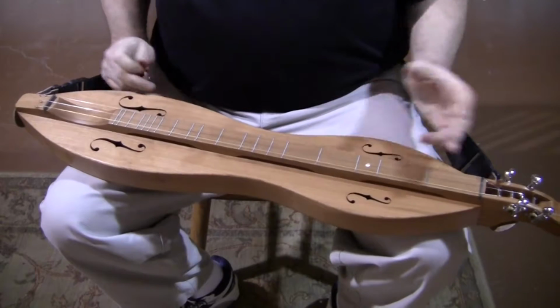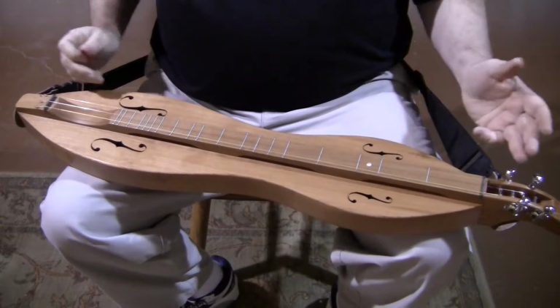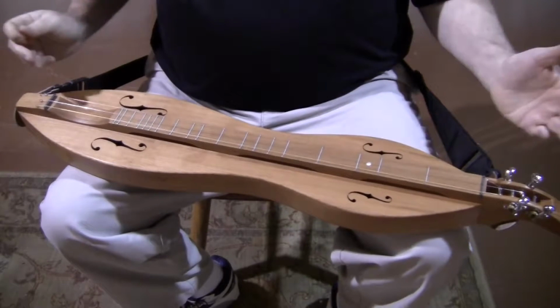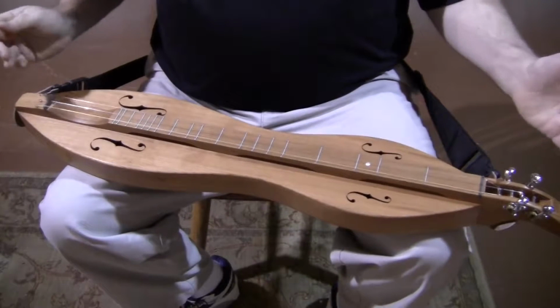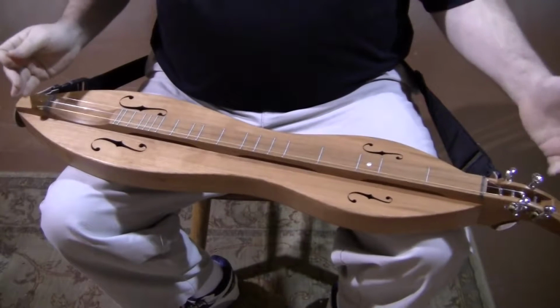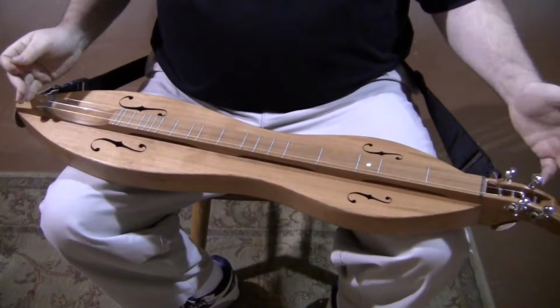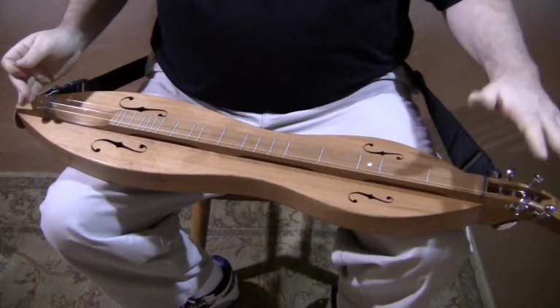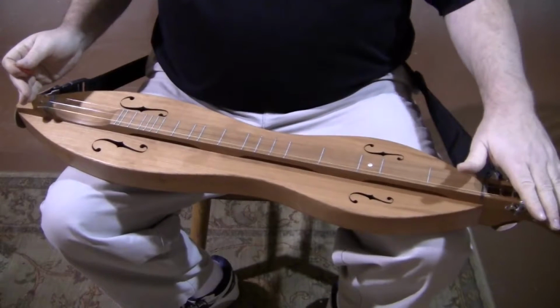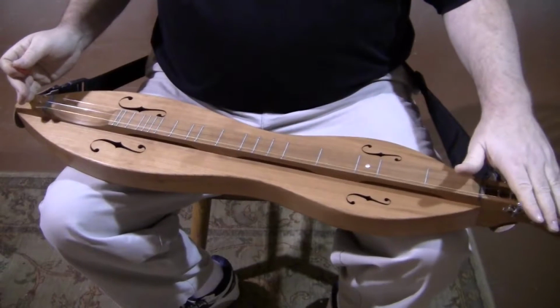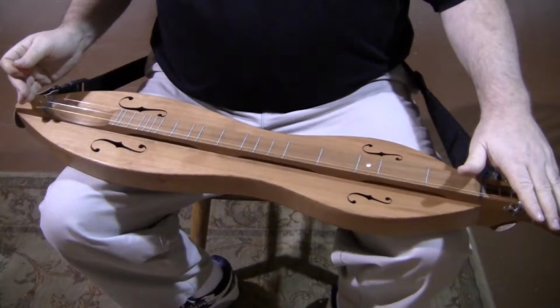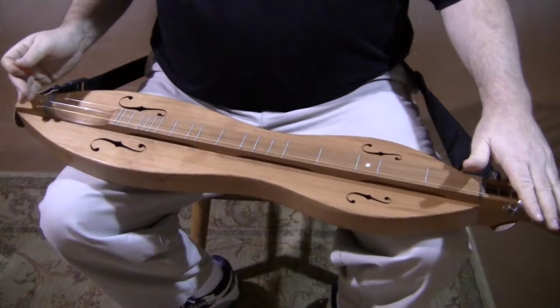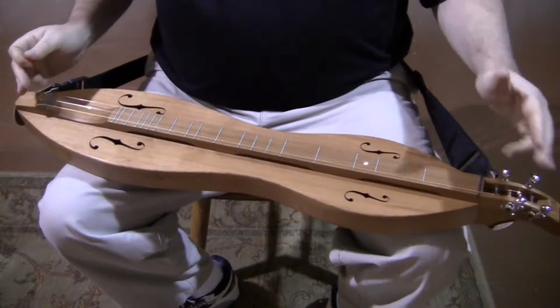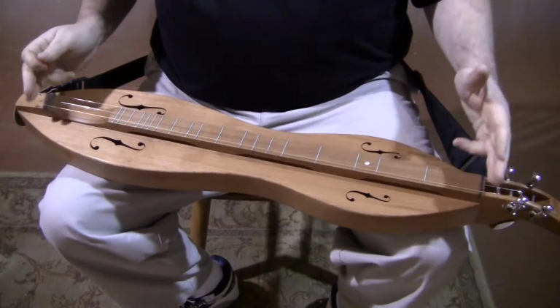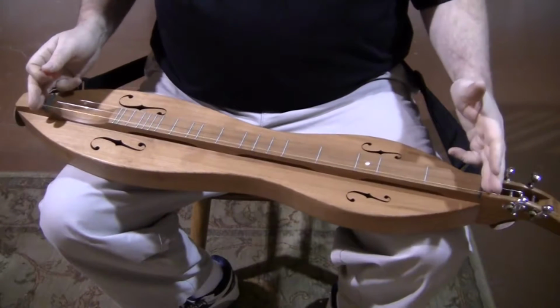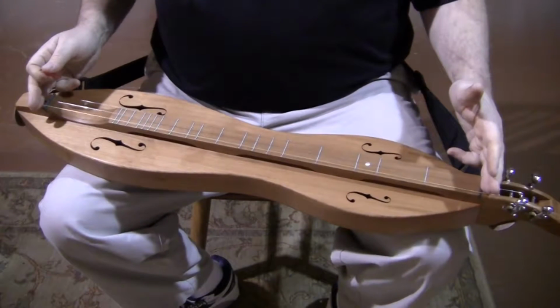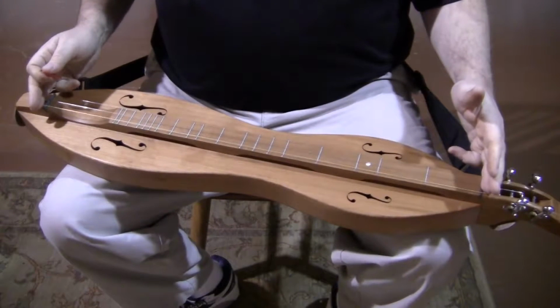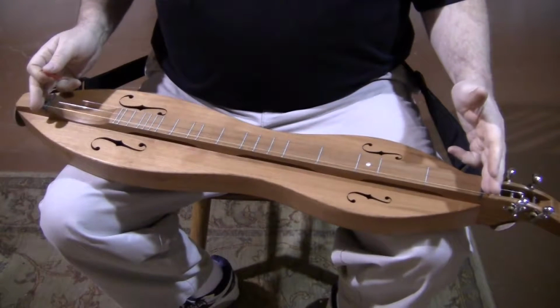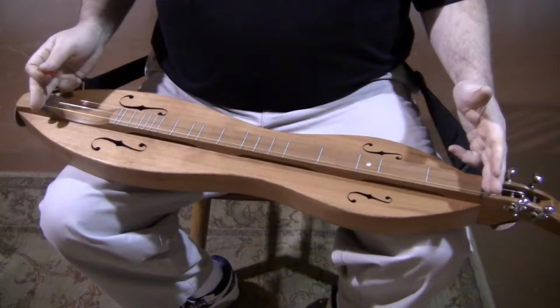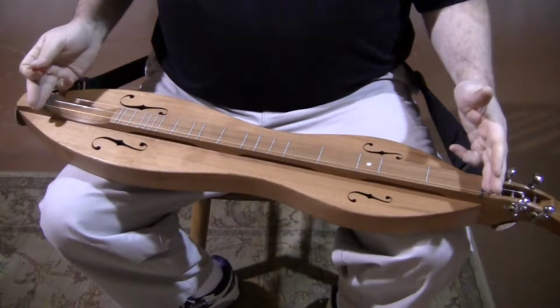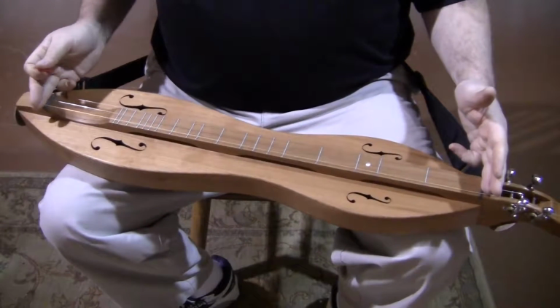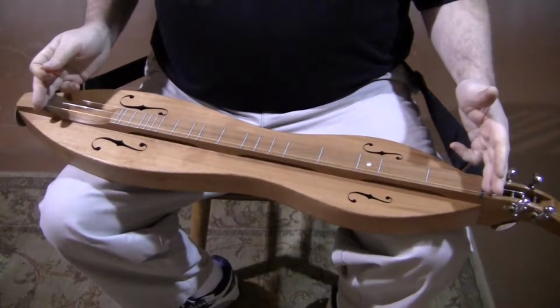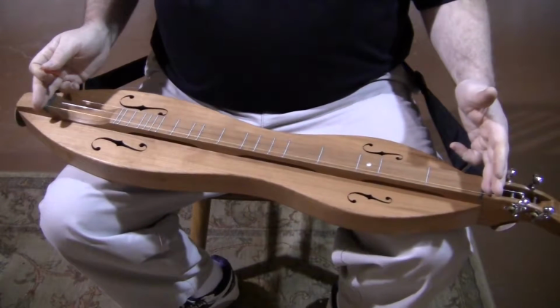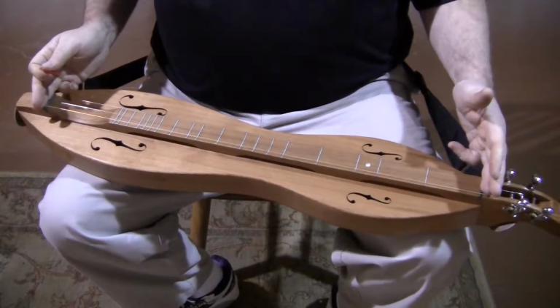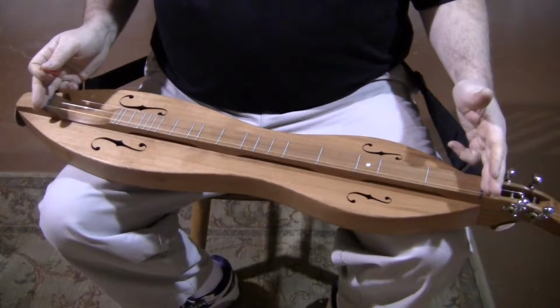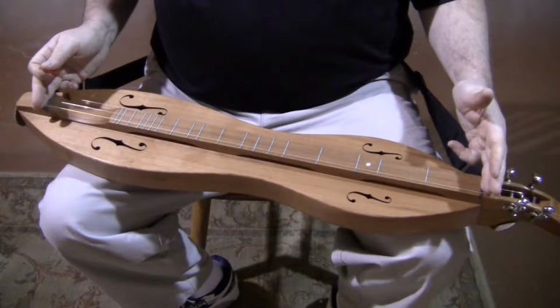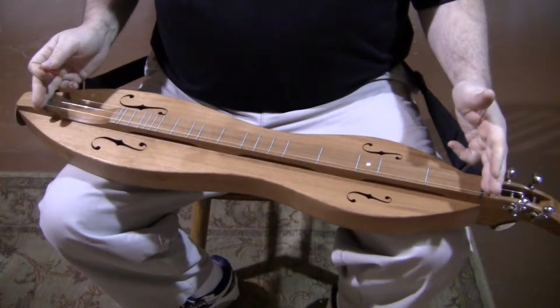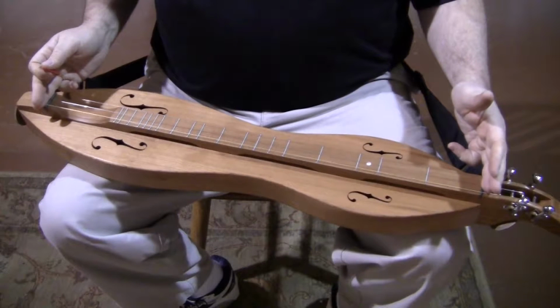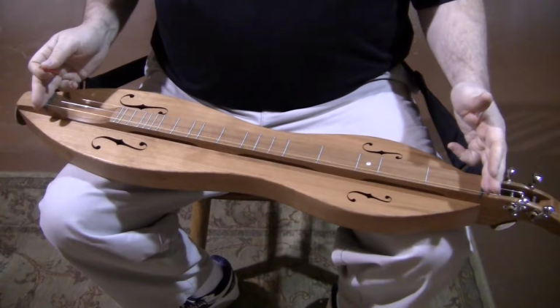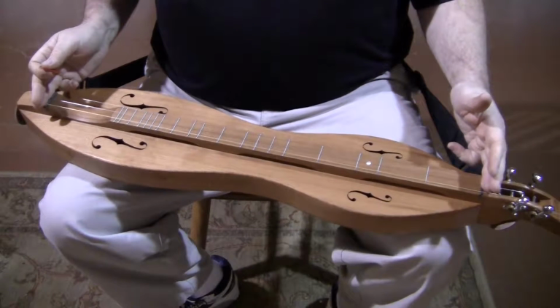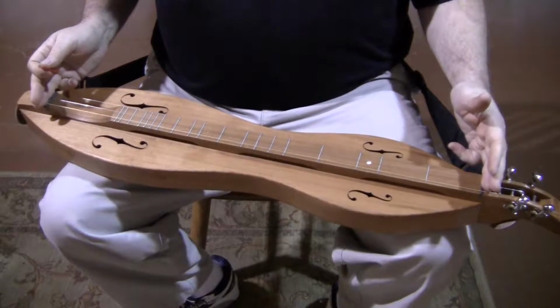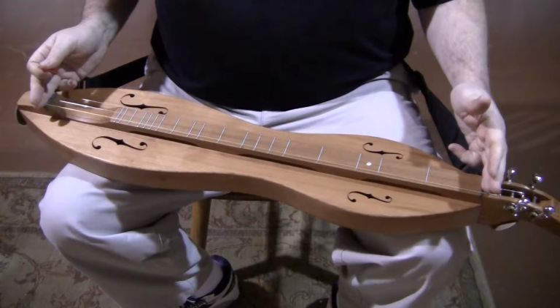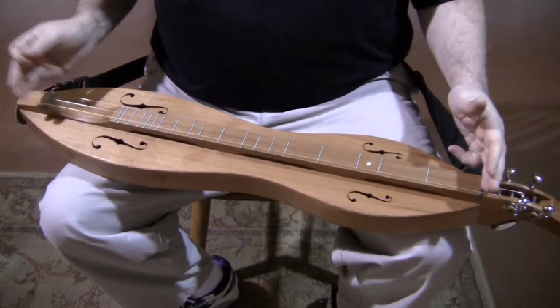This instrument has a scroll head, open gear, chrome tuners, and a 27-inch vibrating scale length. Sweet, sweet instrument.